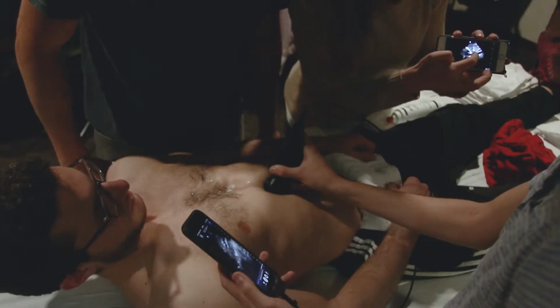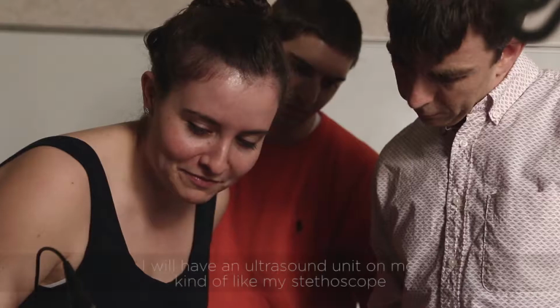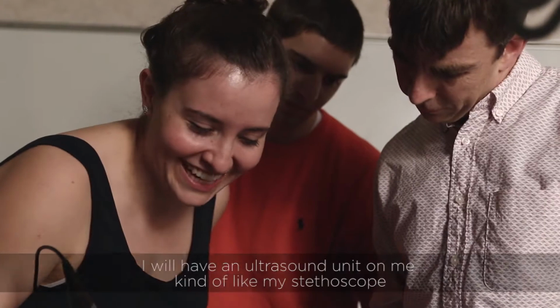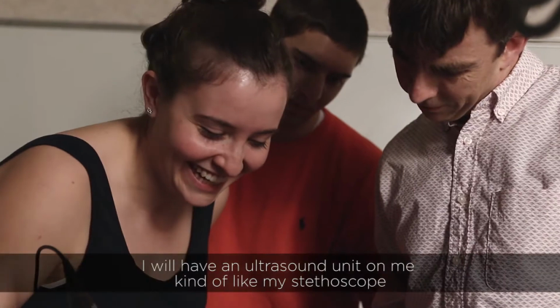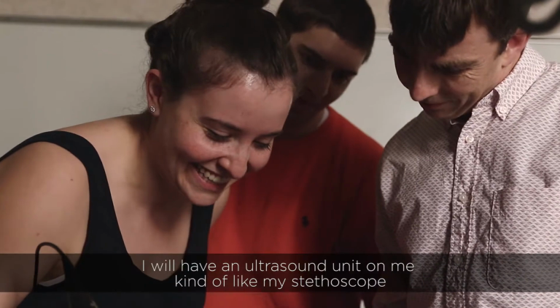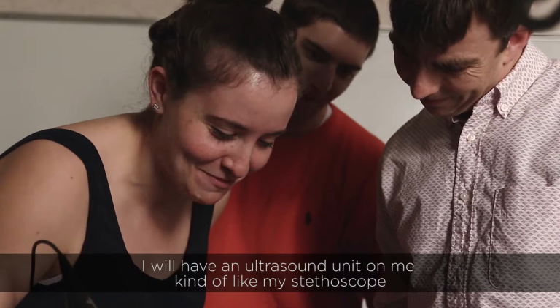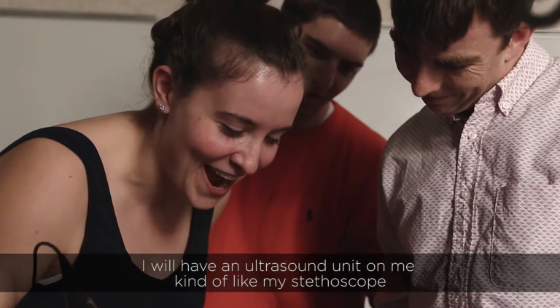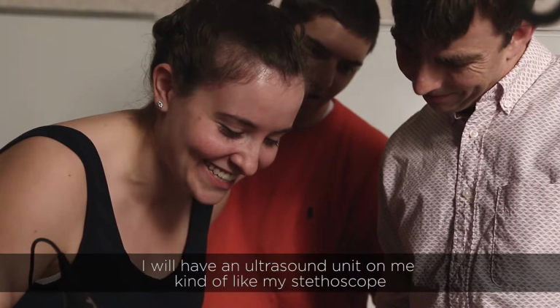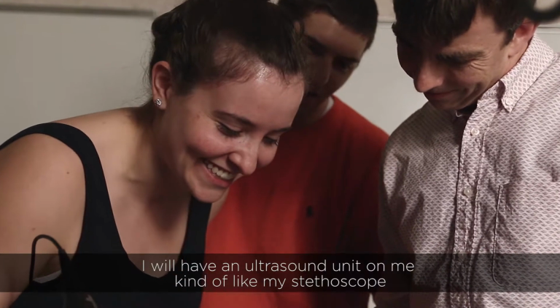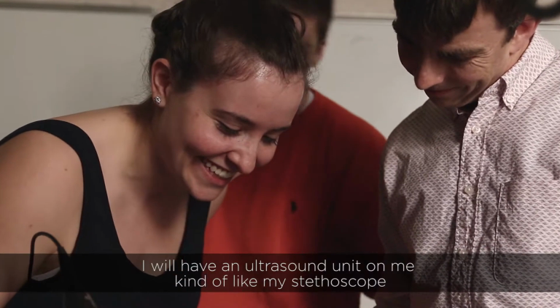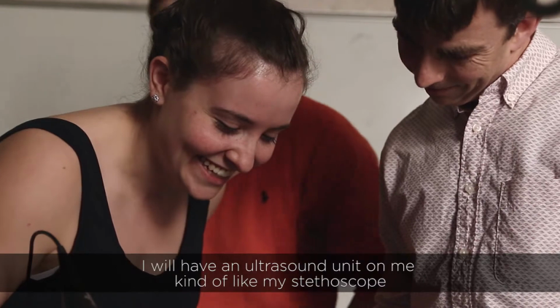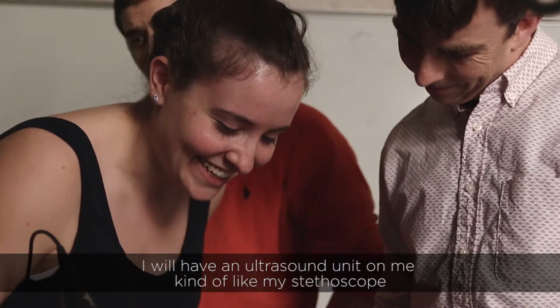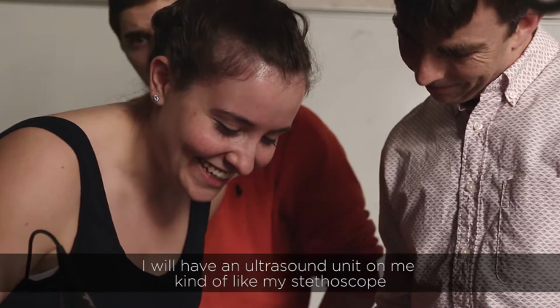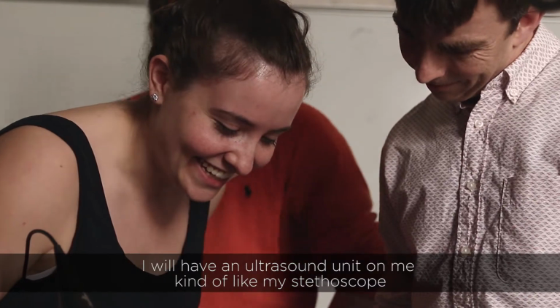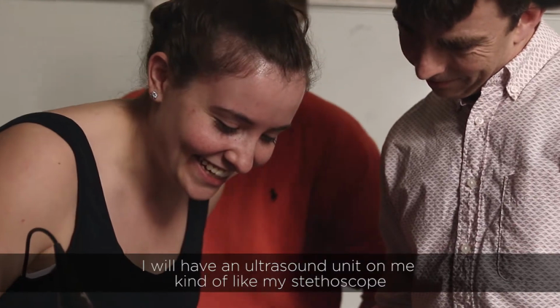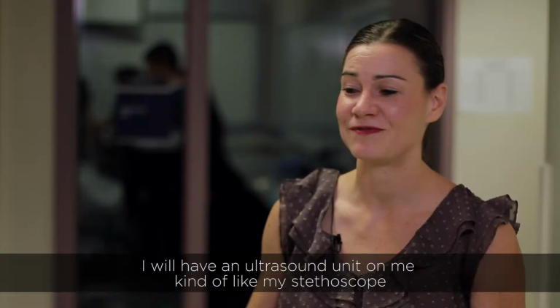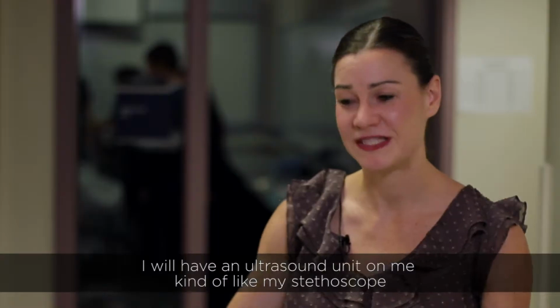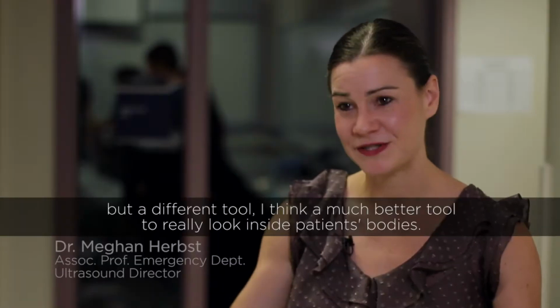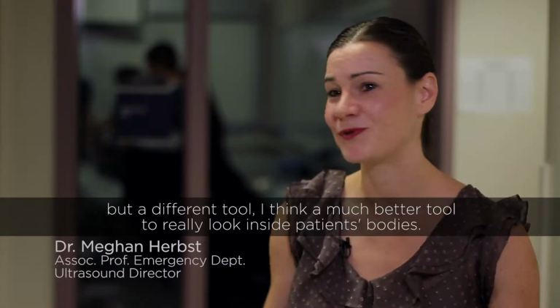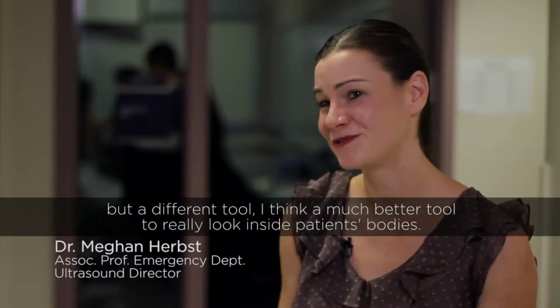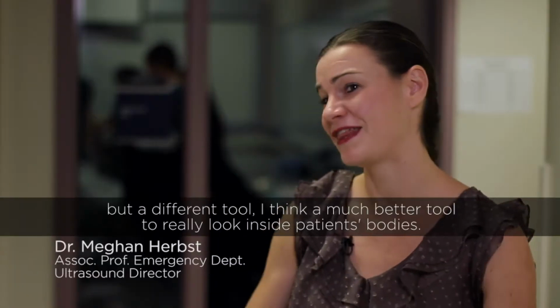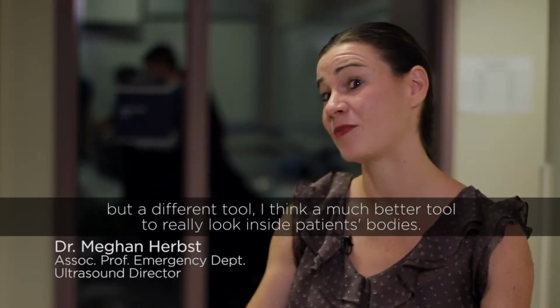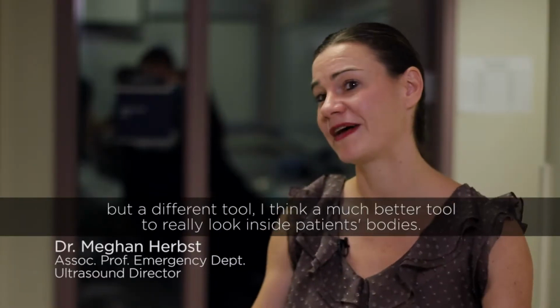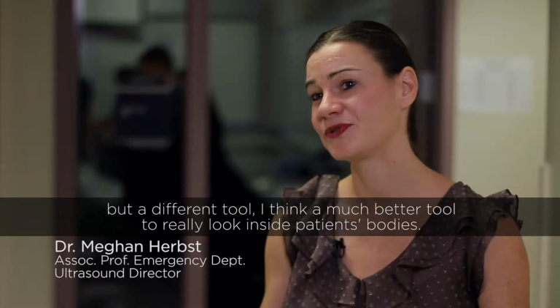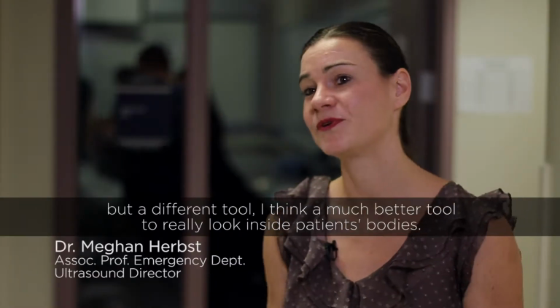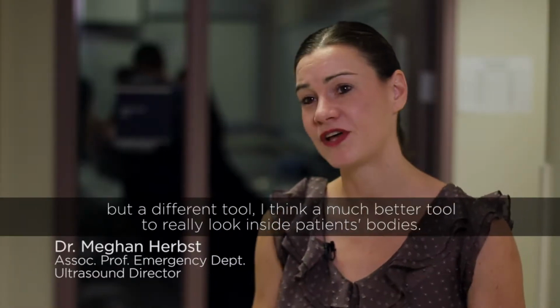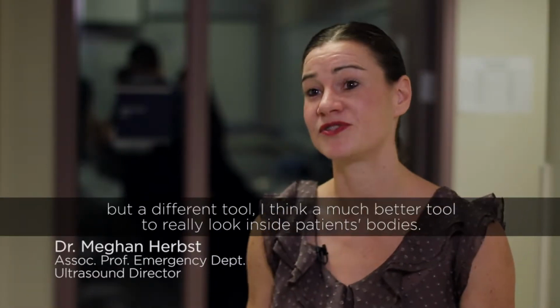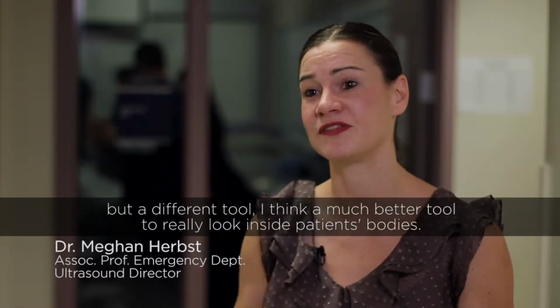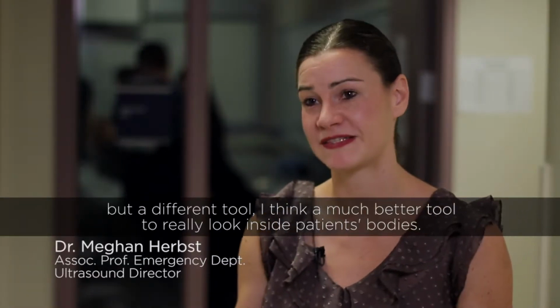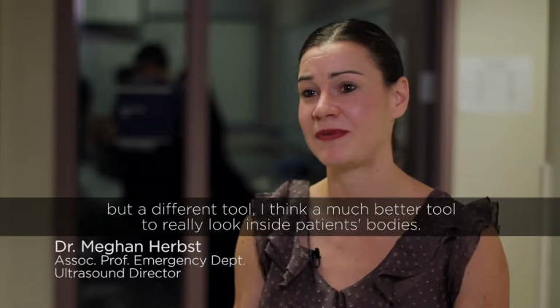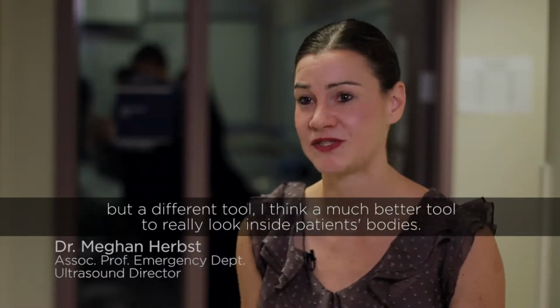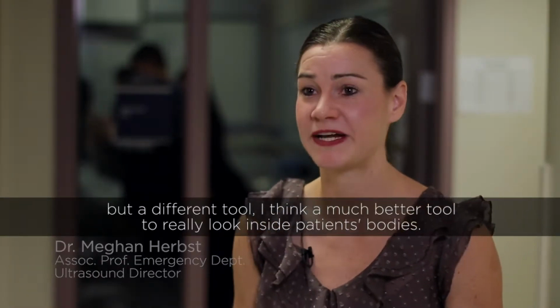I will have an ultrasound unit on me, kind of like my stethoscope, but a different tool — a much better tool to really look inside patients' bodies.